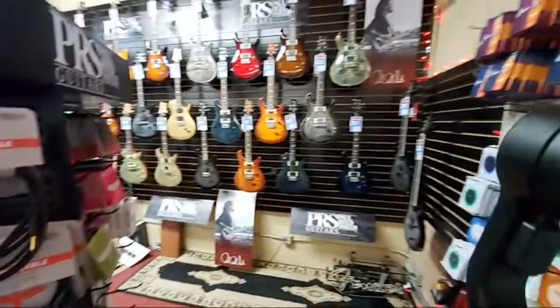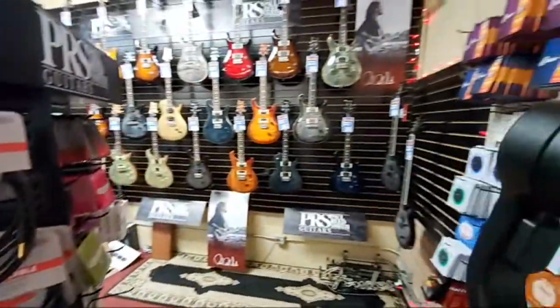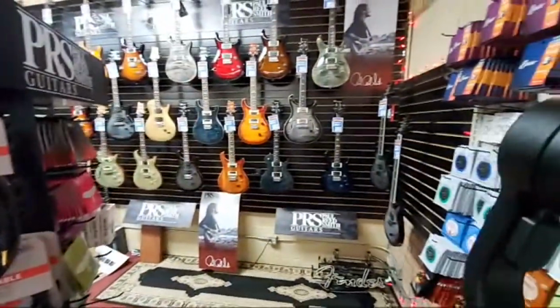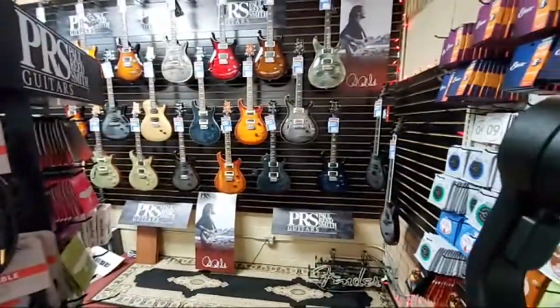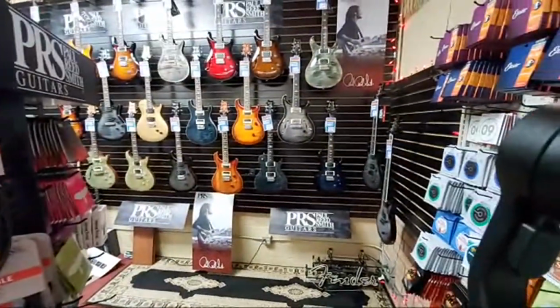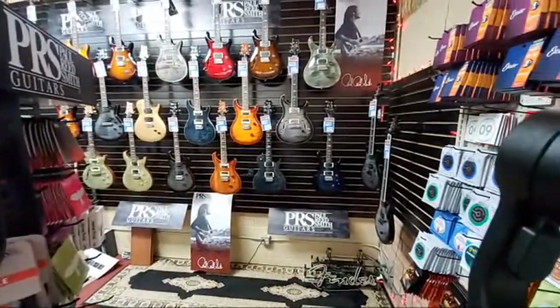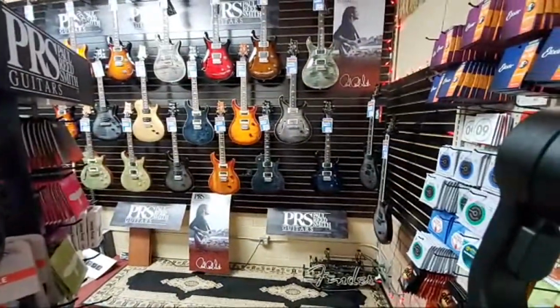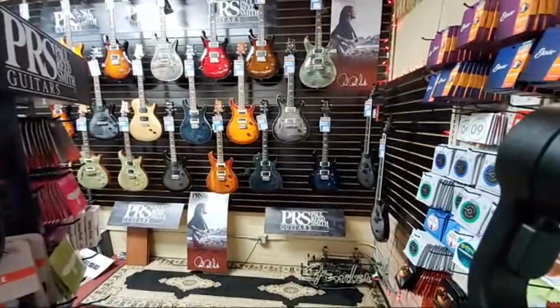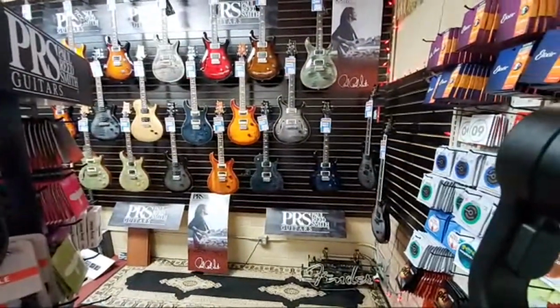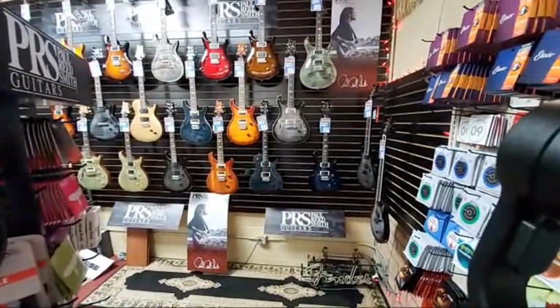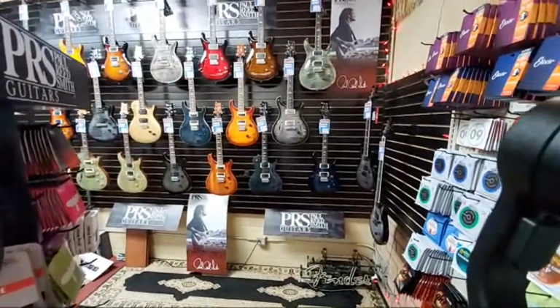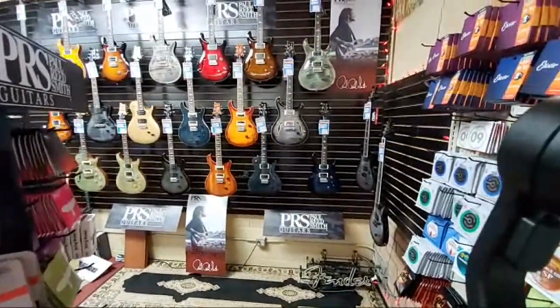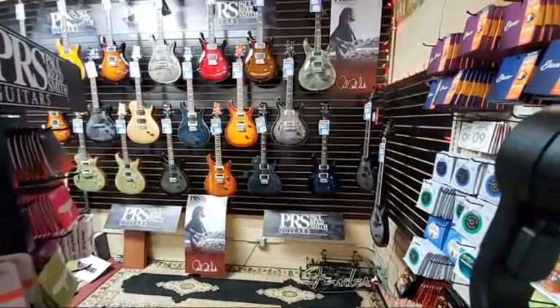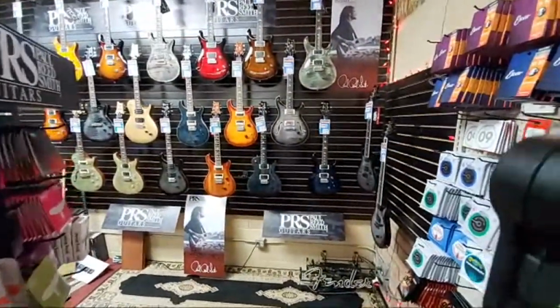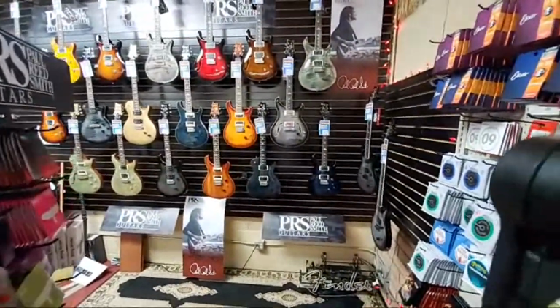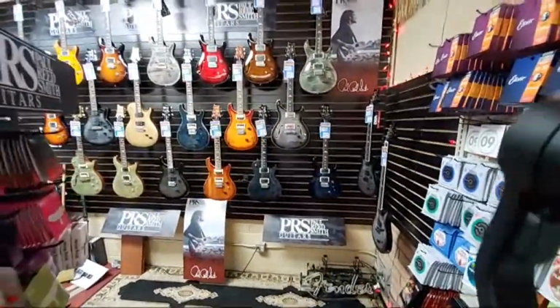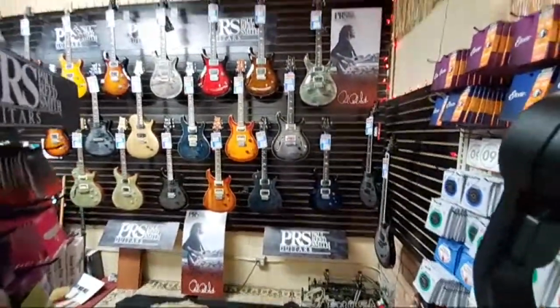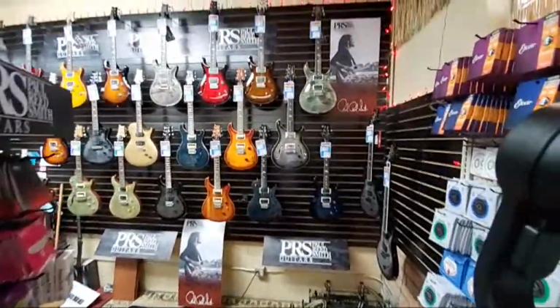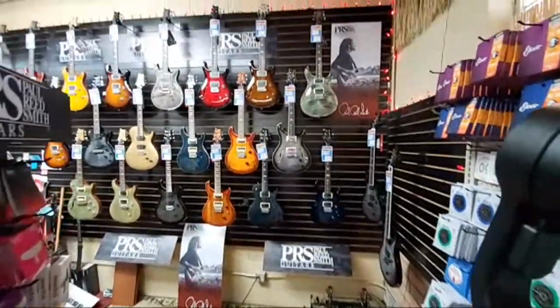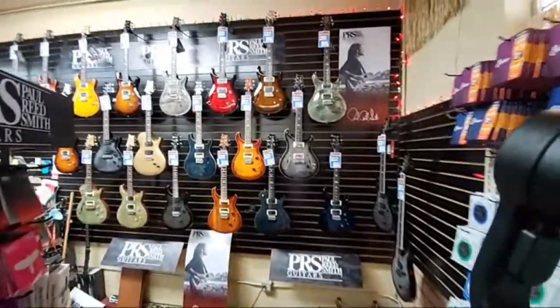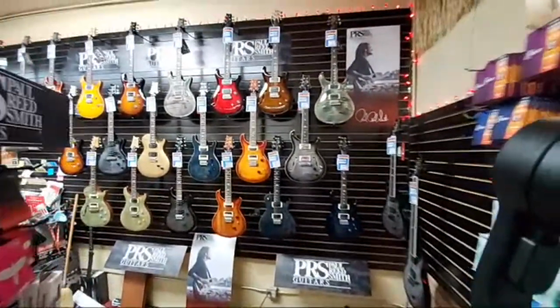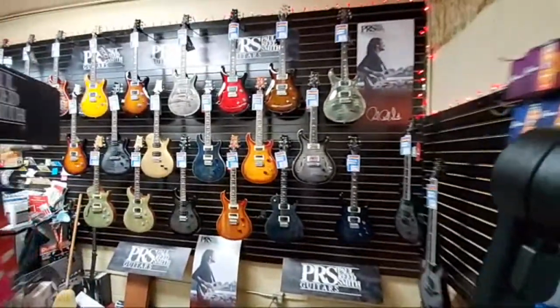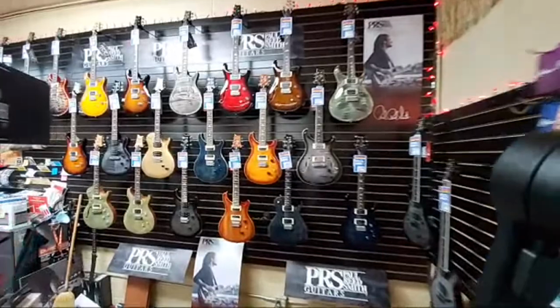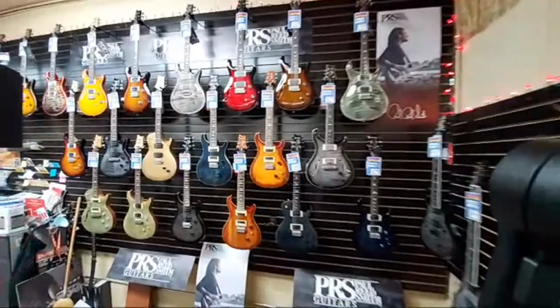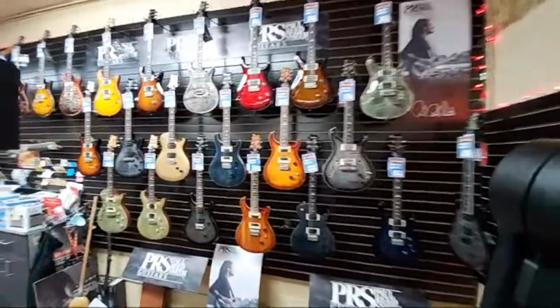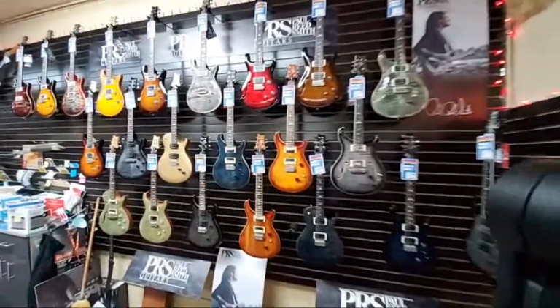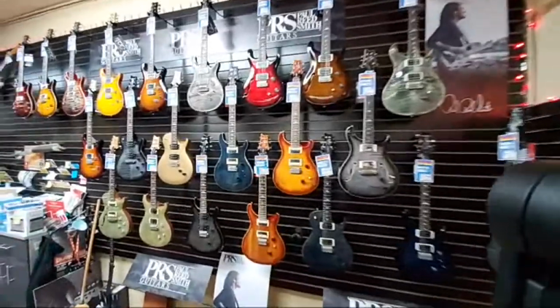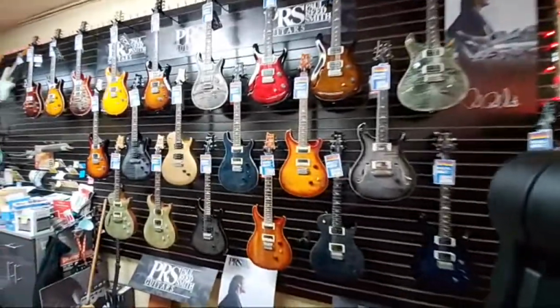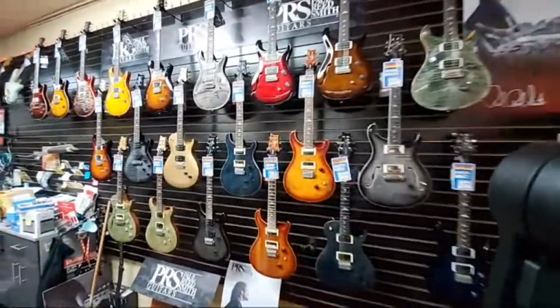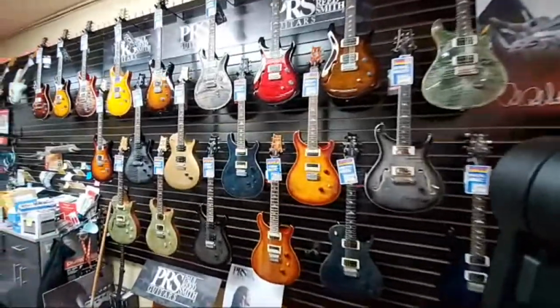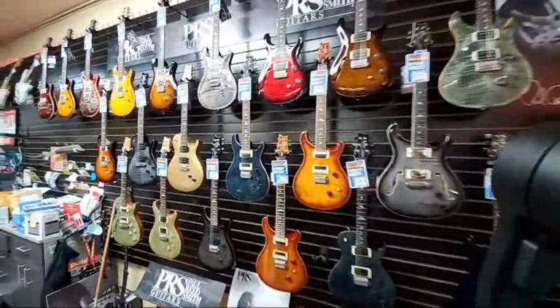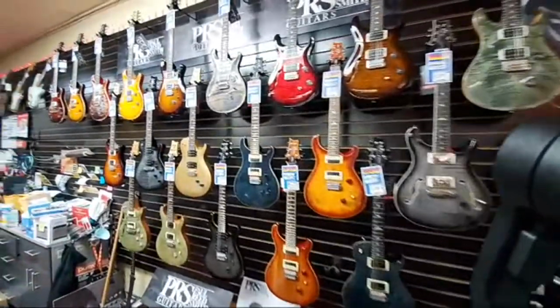Here is our PRS wall — Paul Reed Smith, extraordinaire.